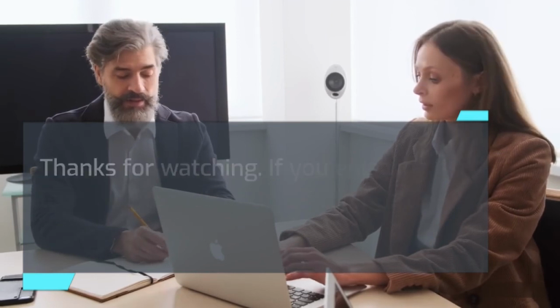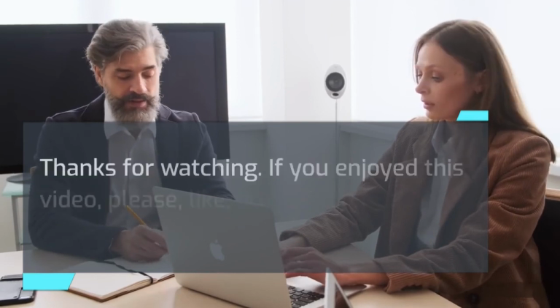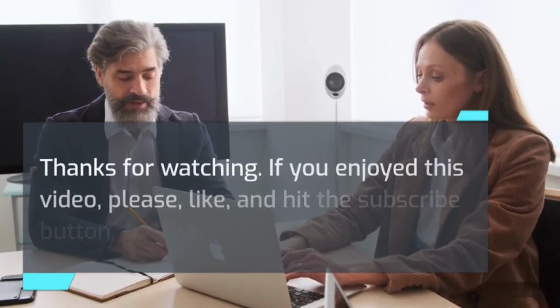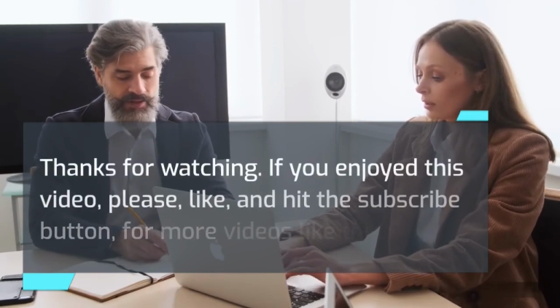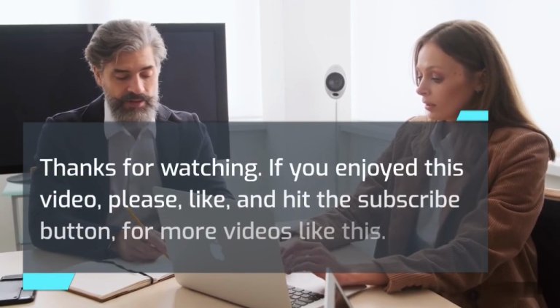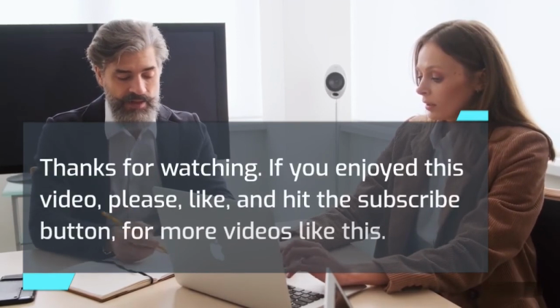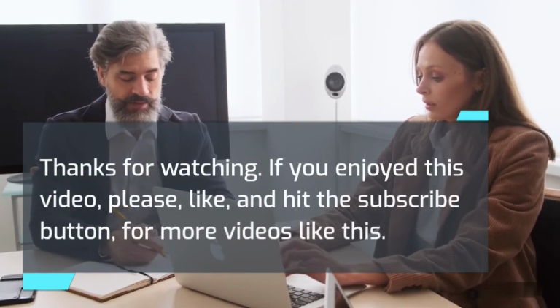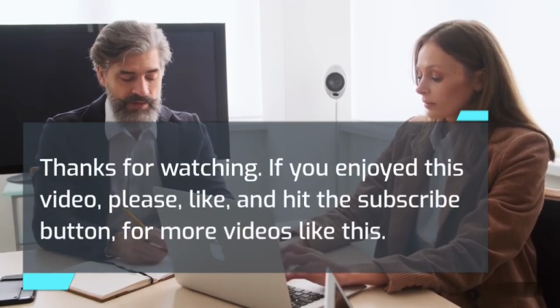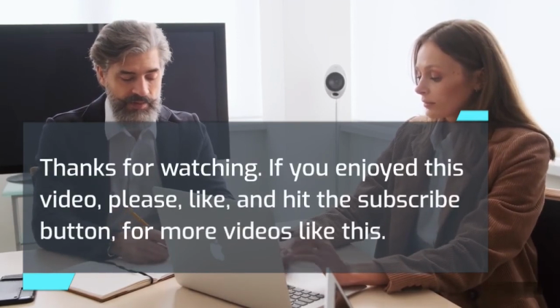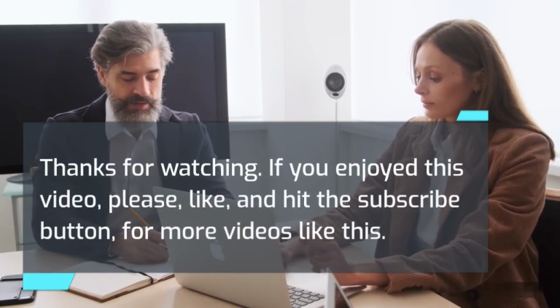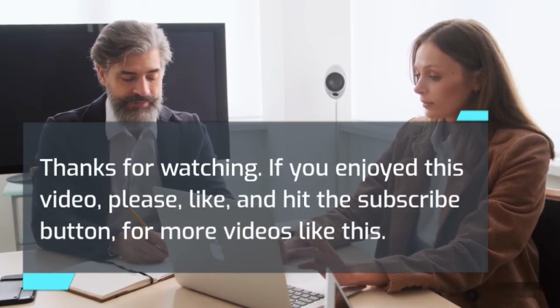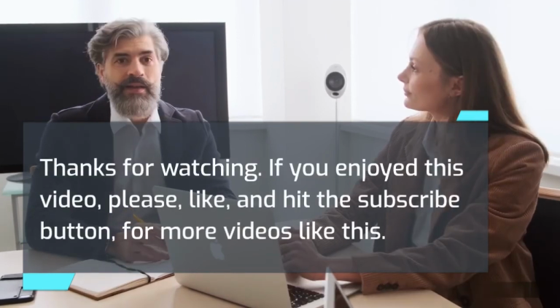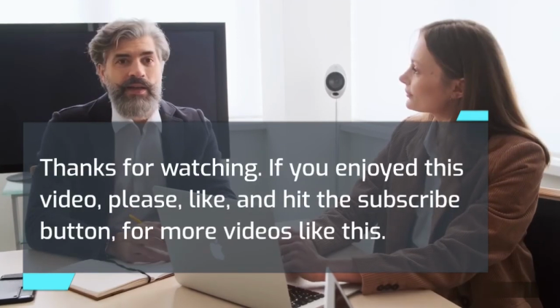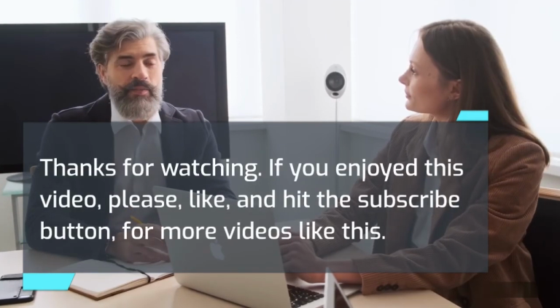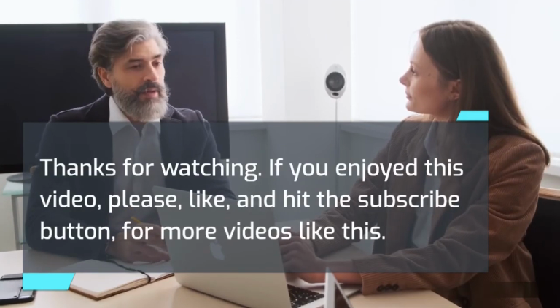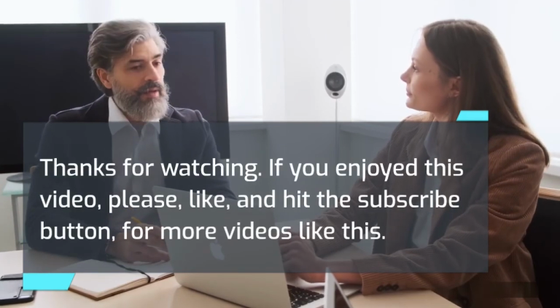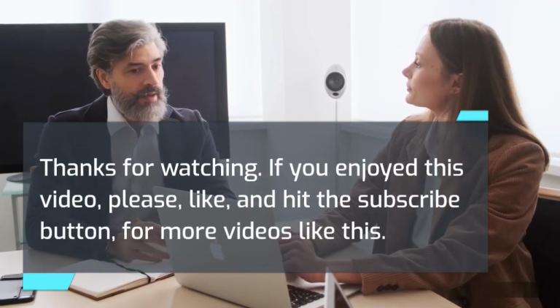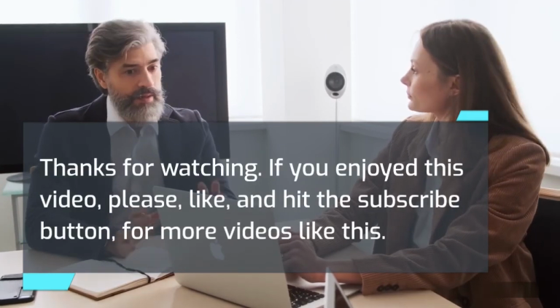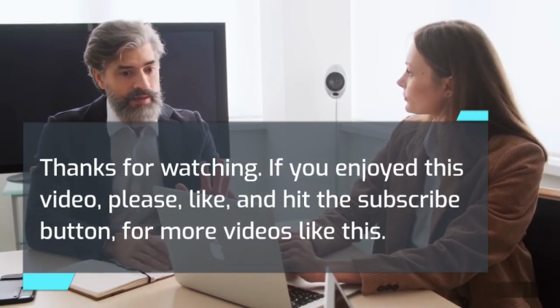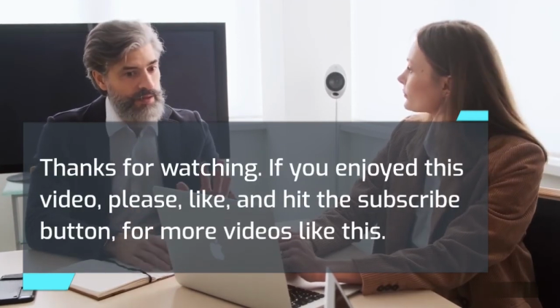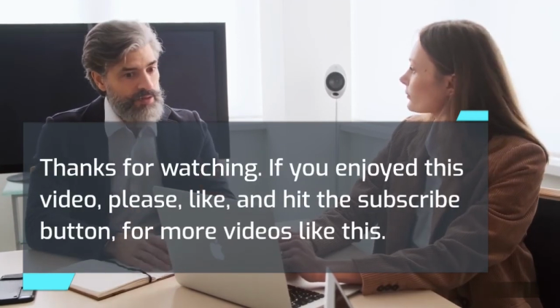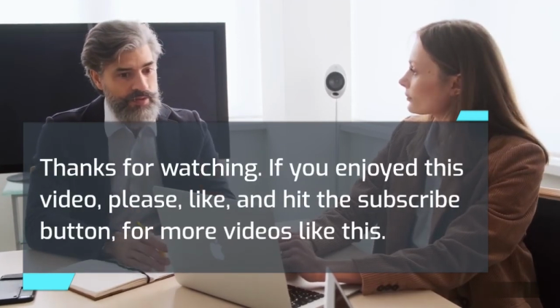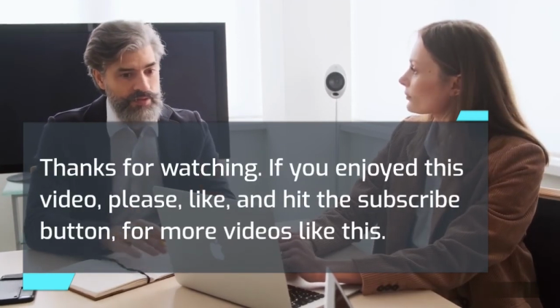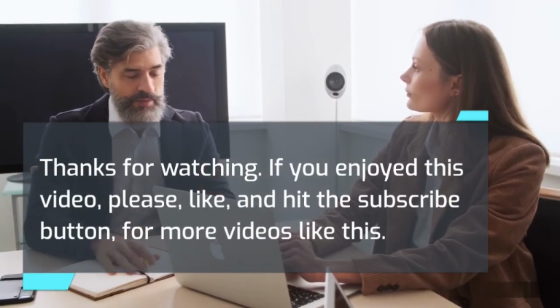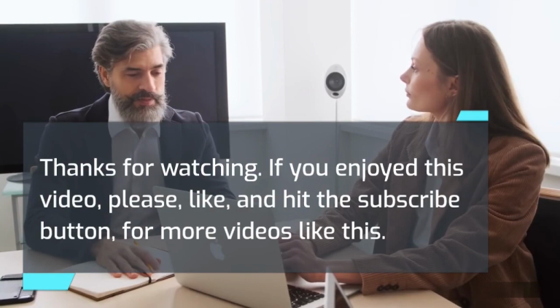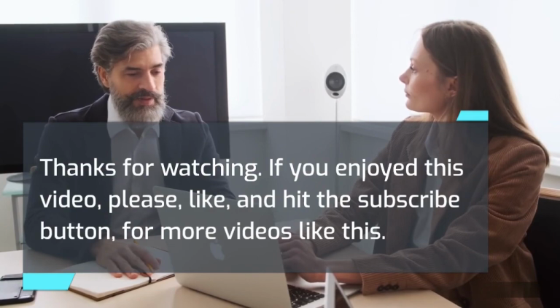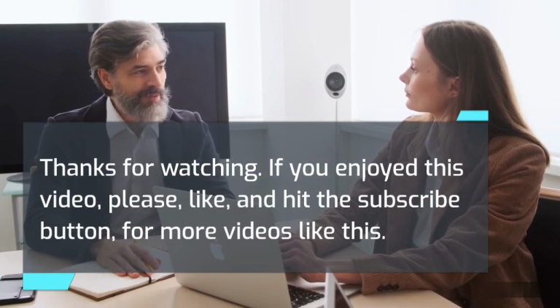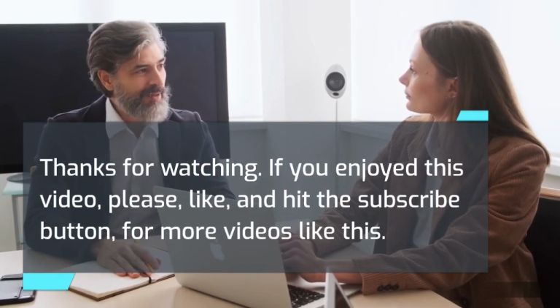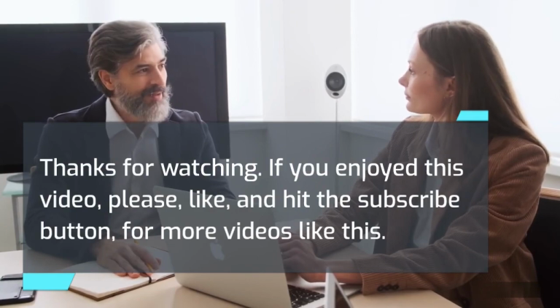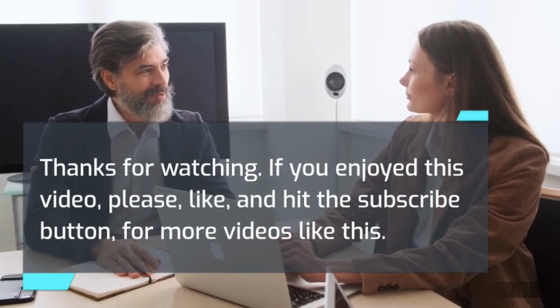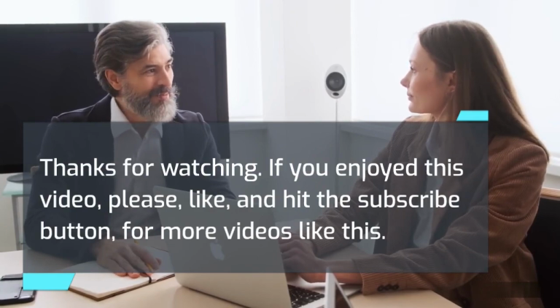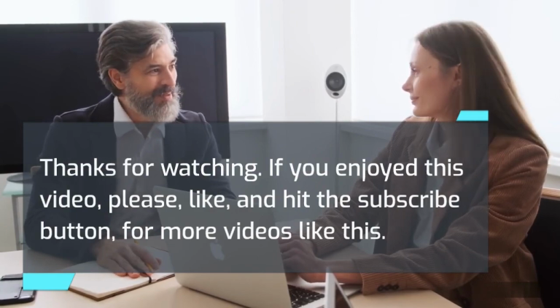Thanks for watching. If you enjoyed this video, please like and hit the subscribe button for more videos like this.